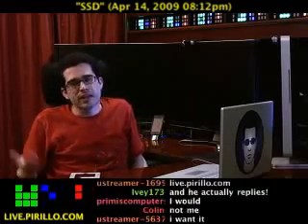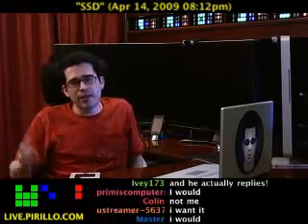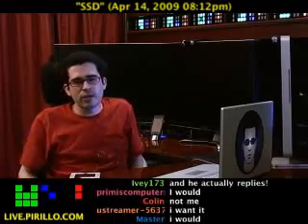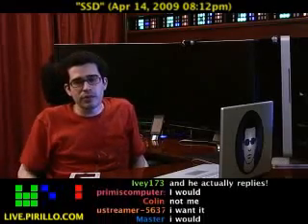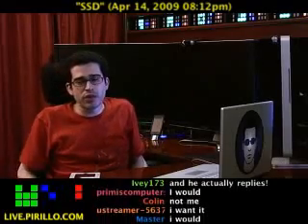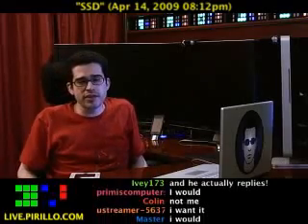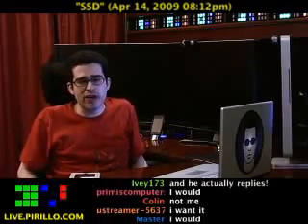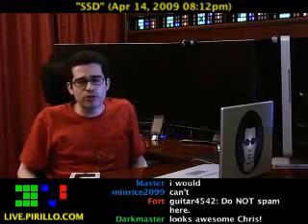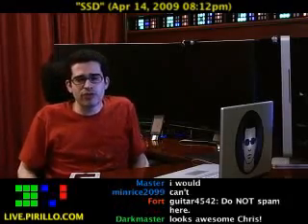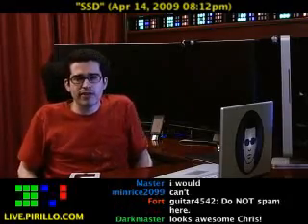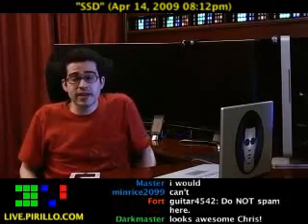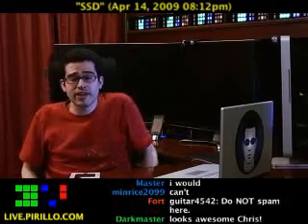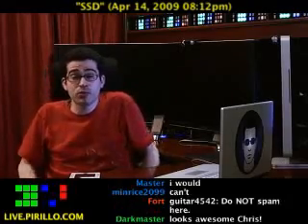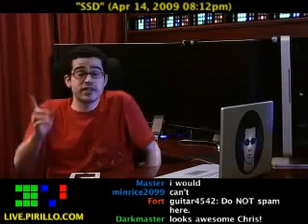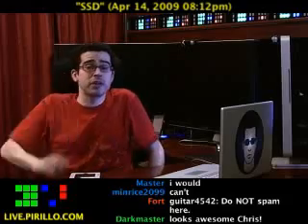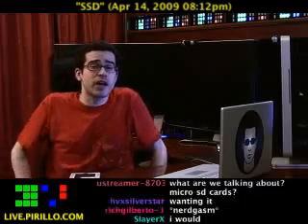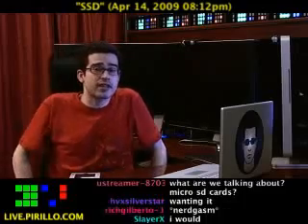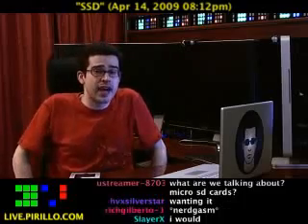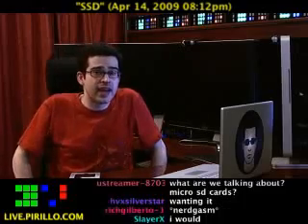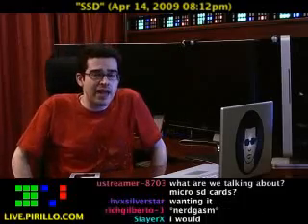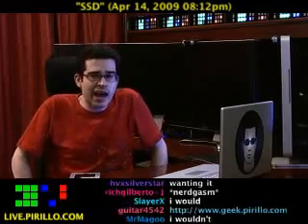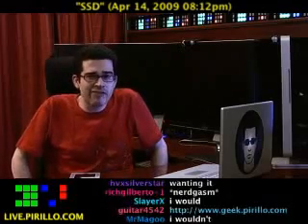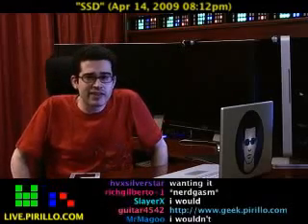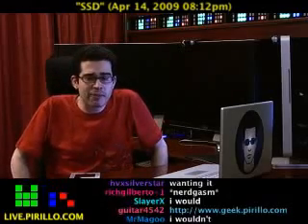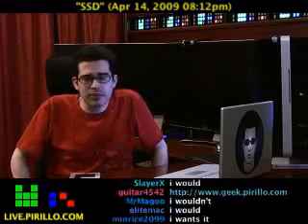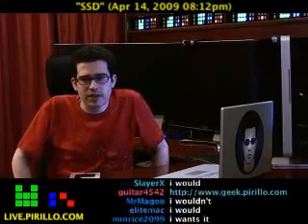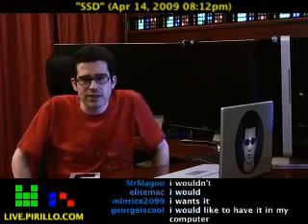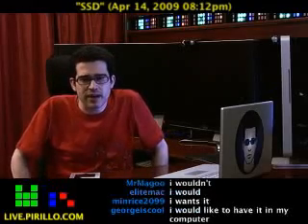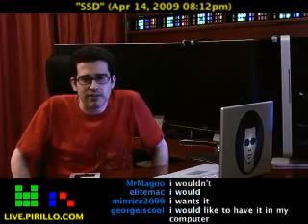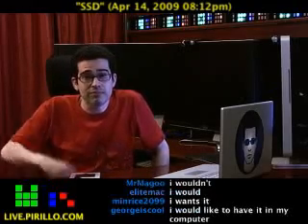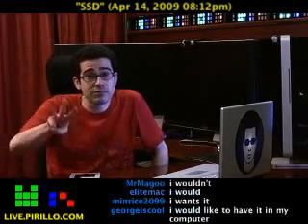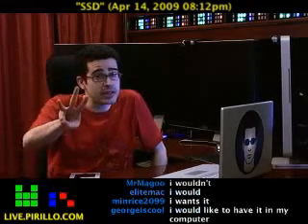You're welcome to join us in the chat room 24 hours a day, 7 days a week, typically talking tech, at live.pirillo.com. We'll see you later.